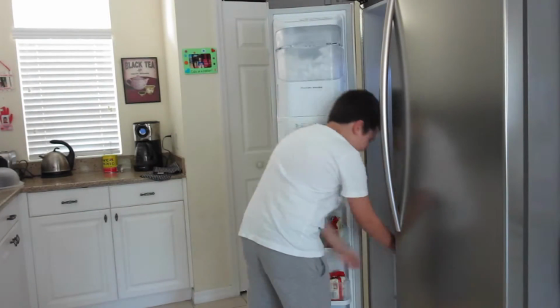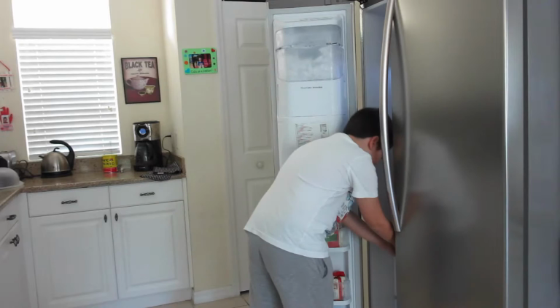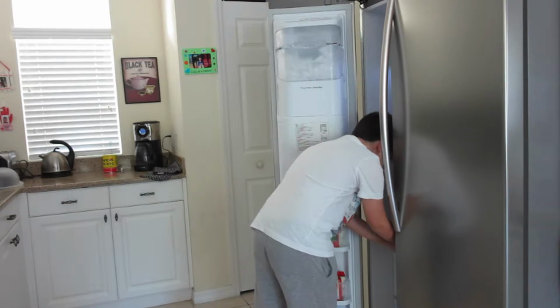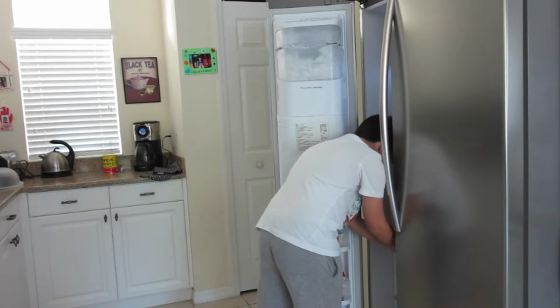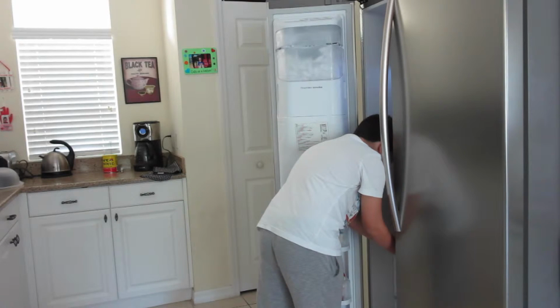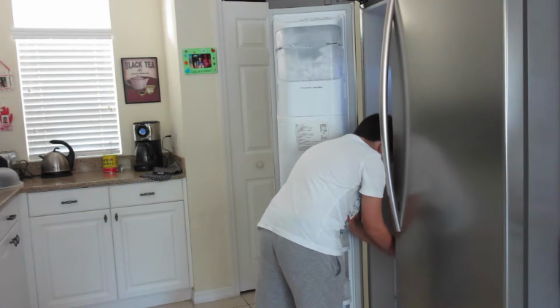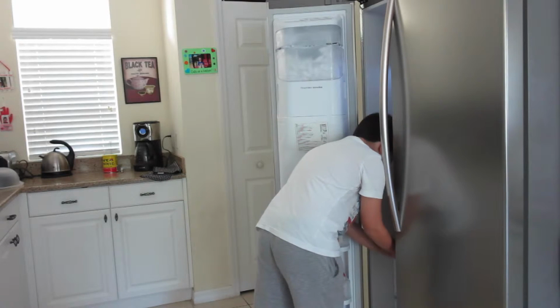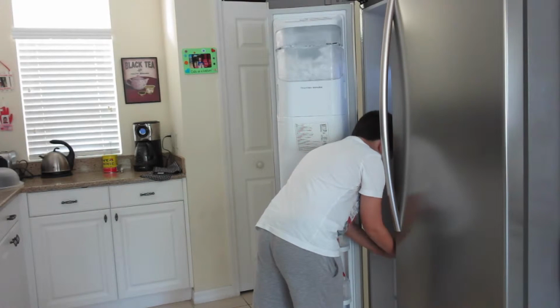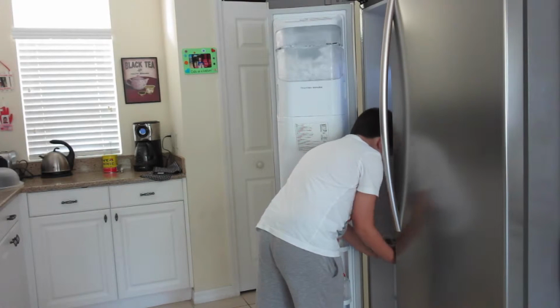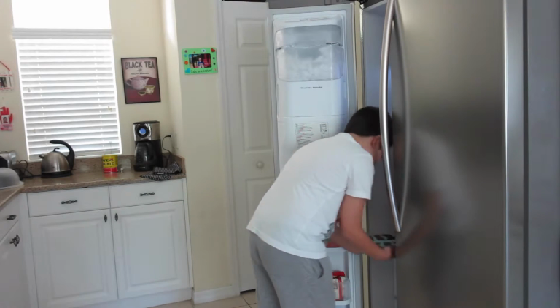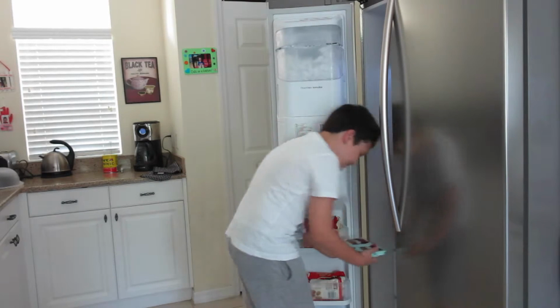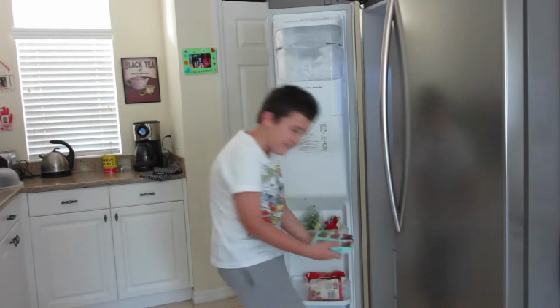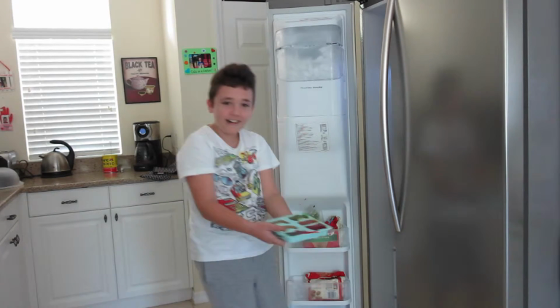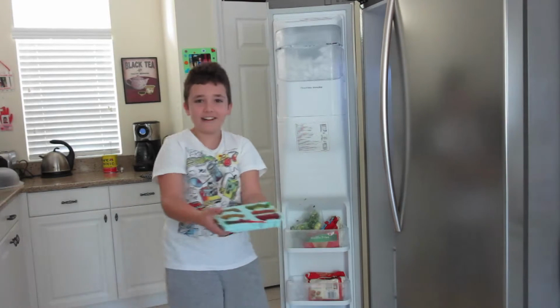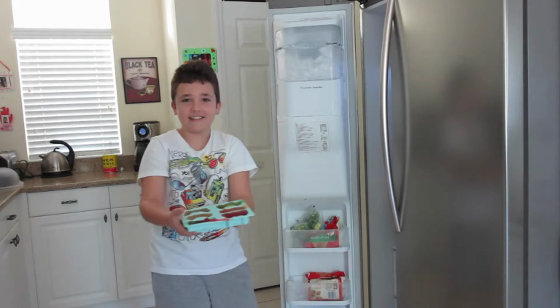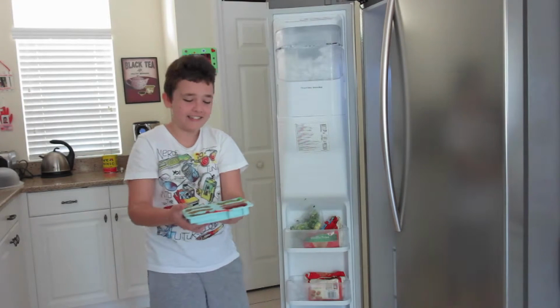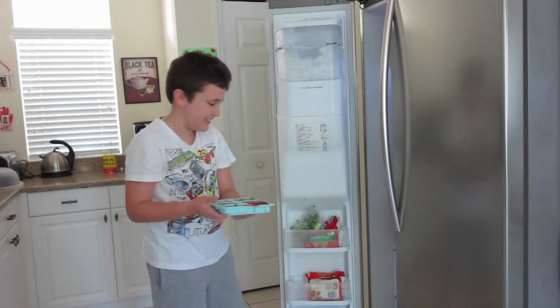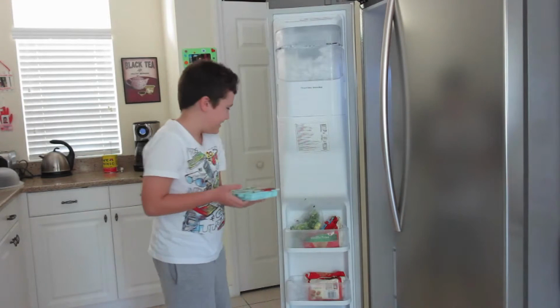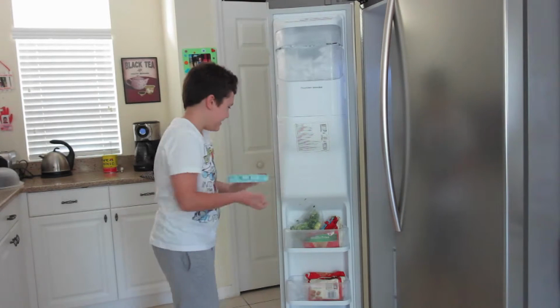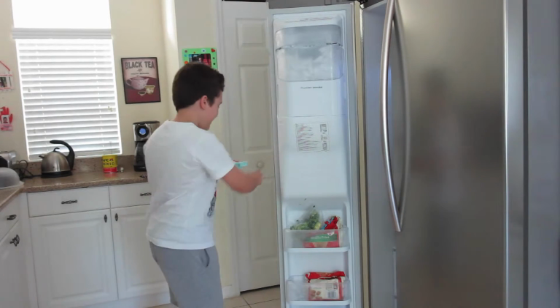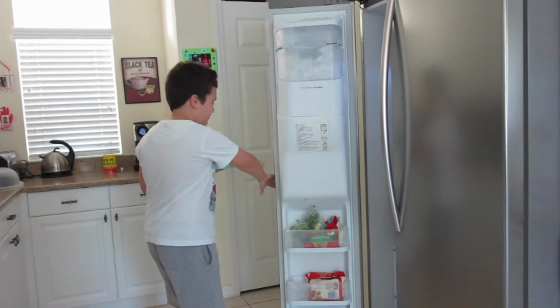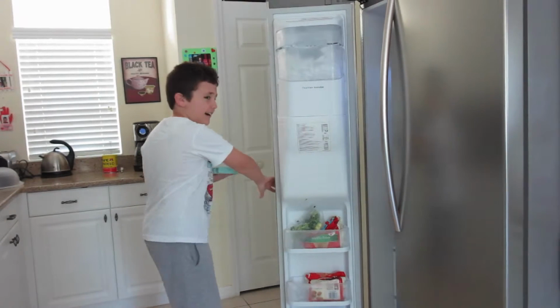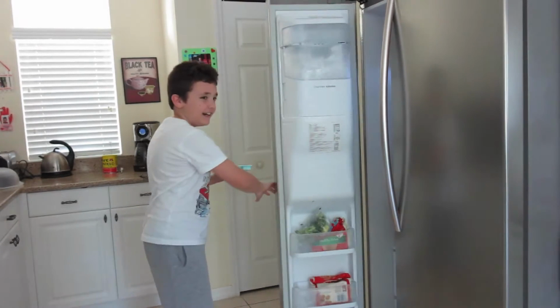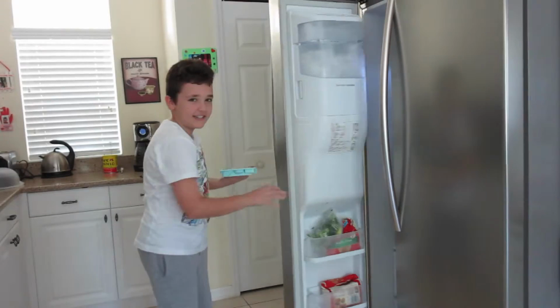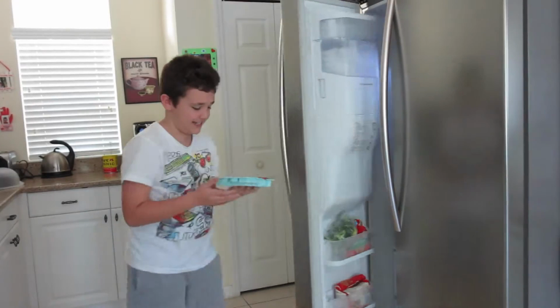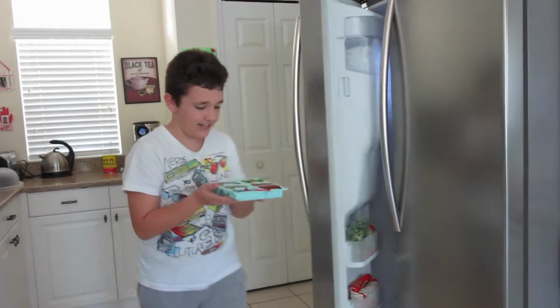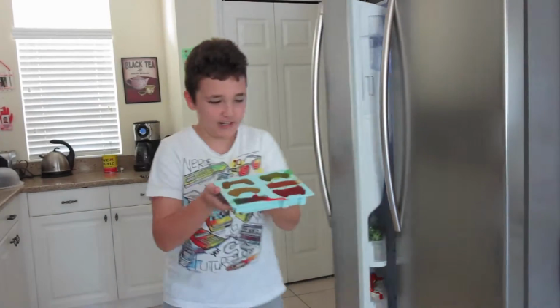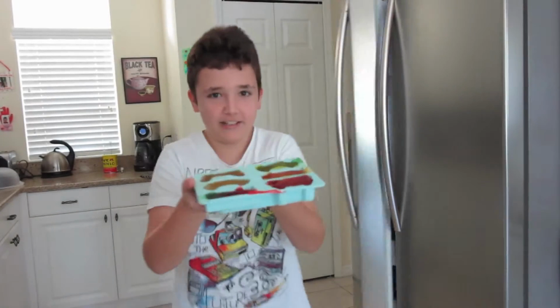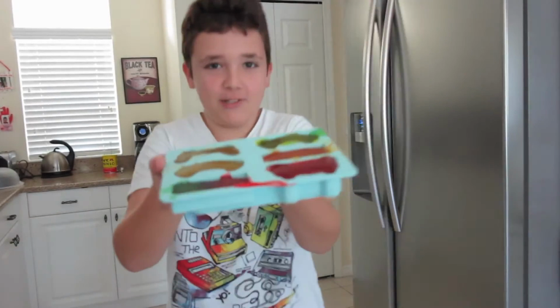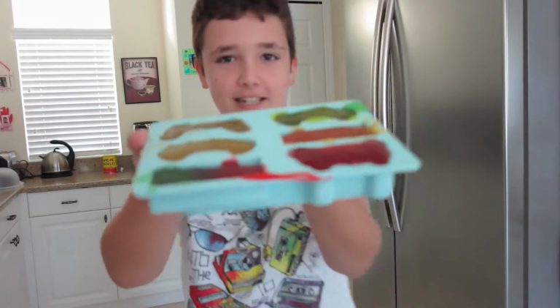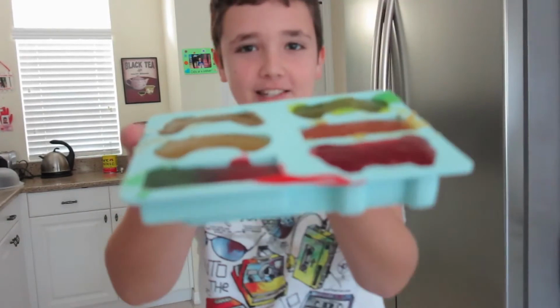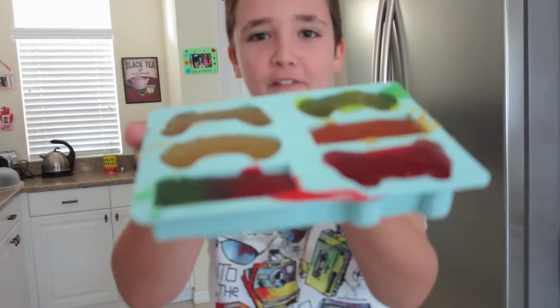It worked! Look at all this juicy stuff!